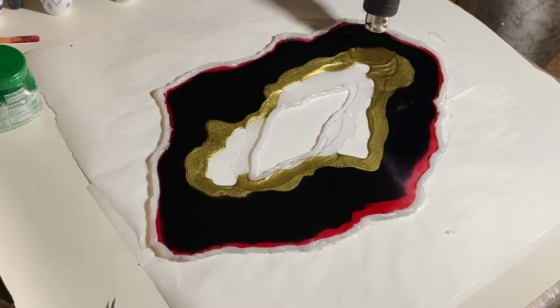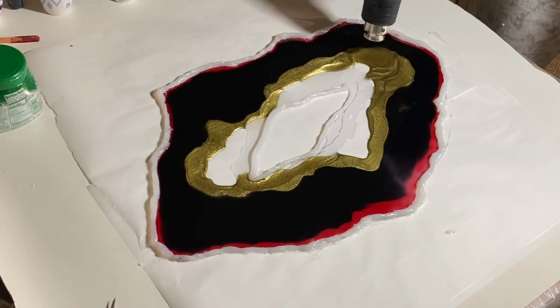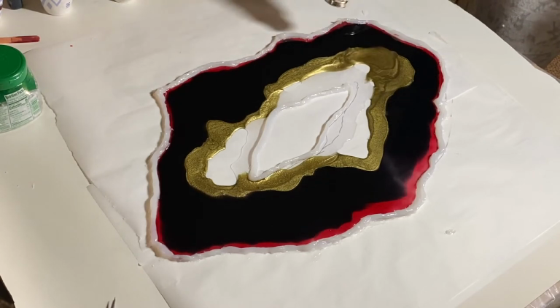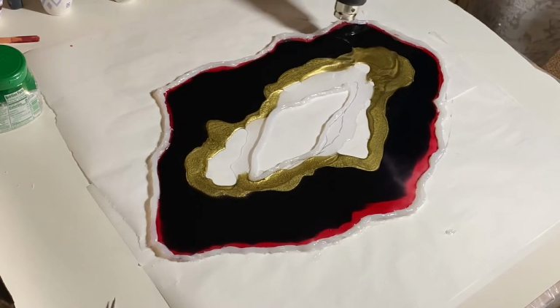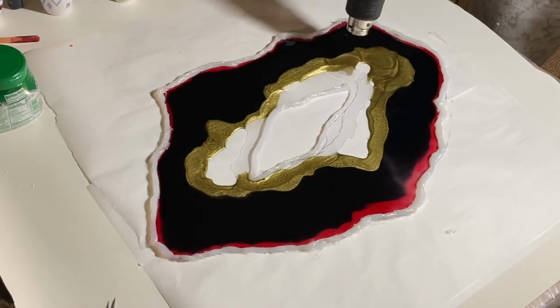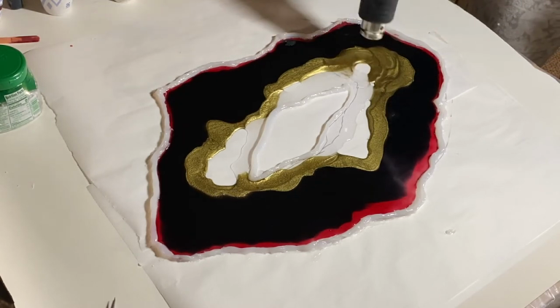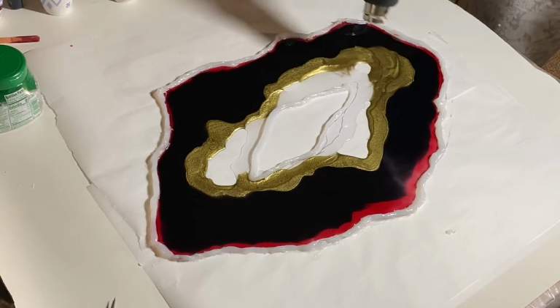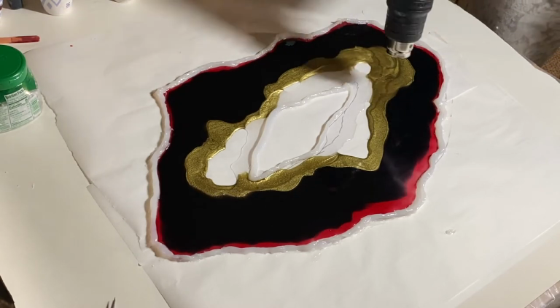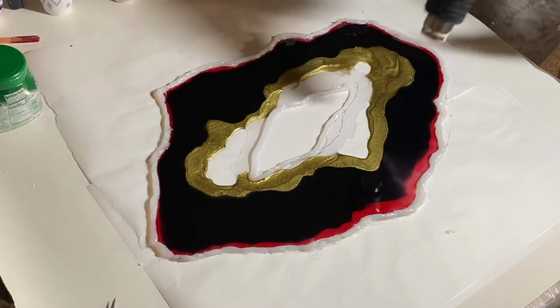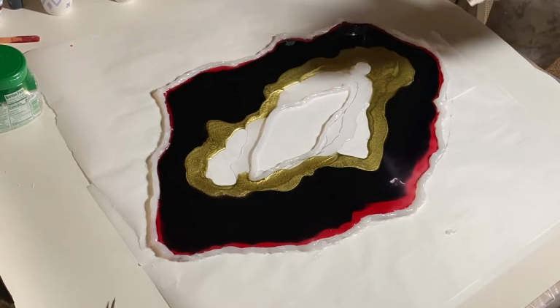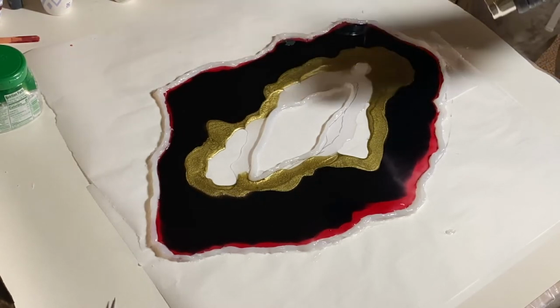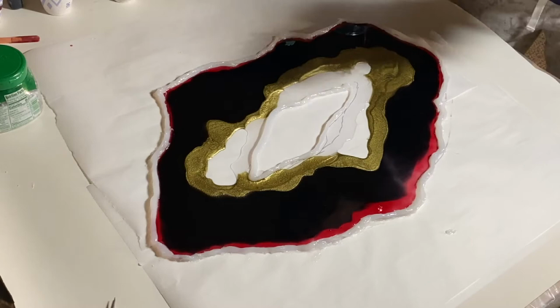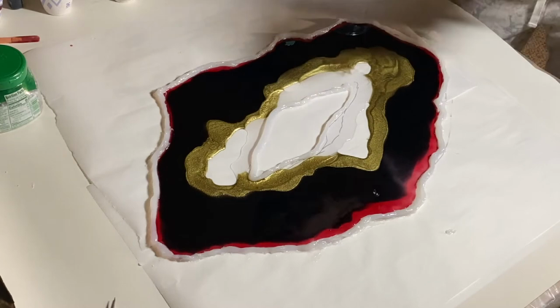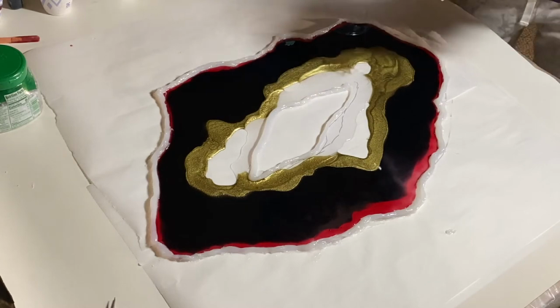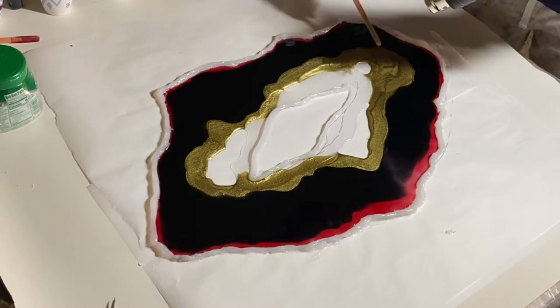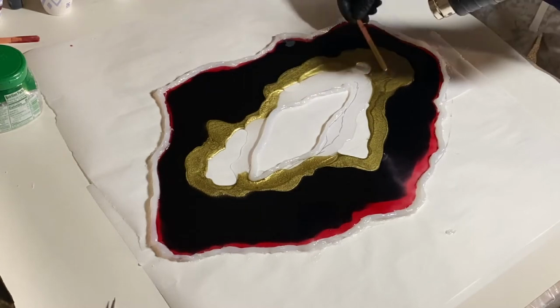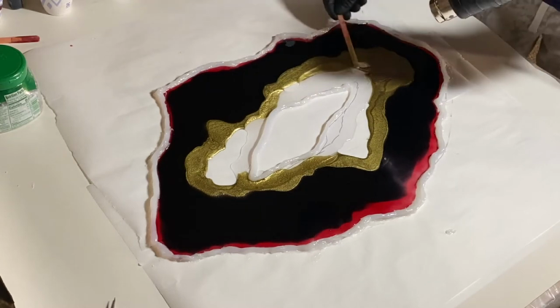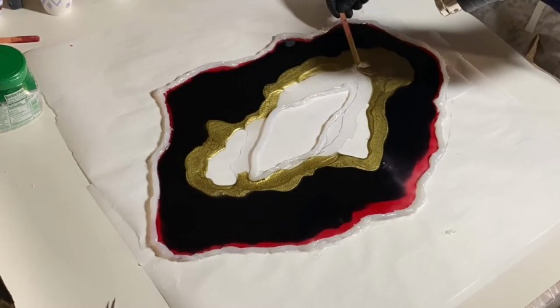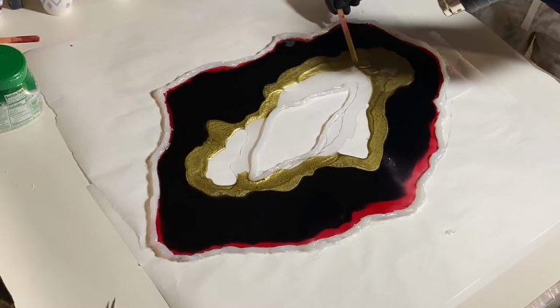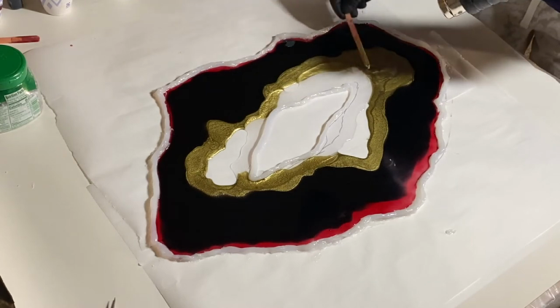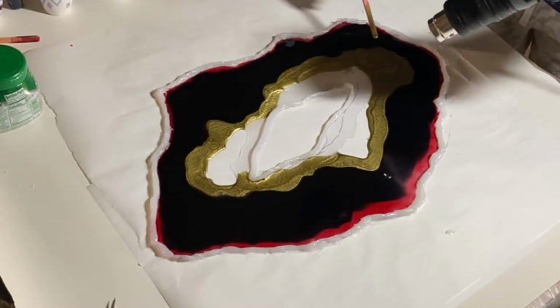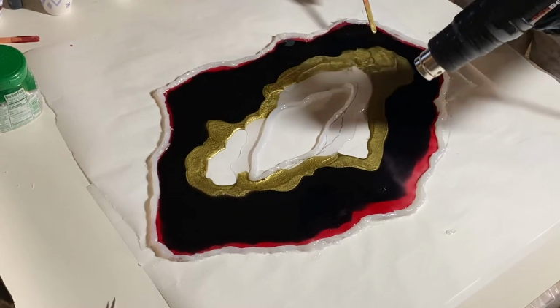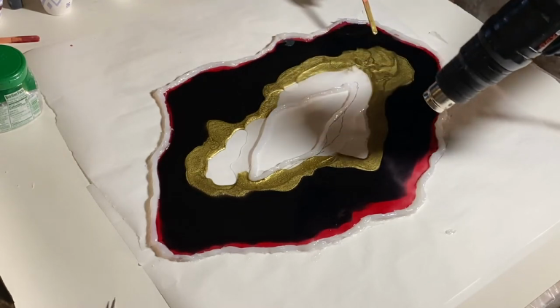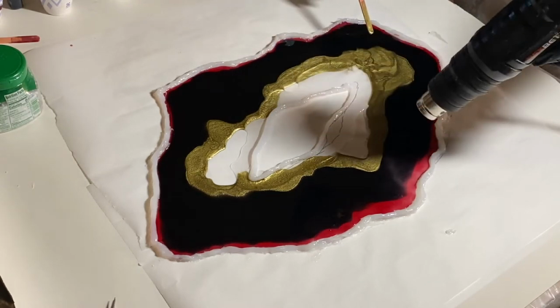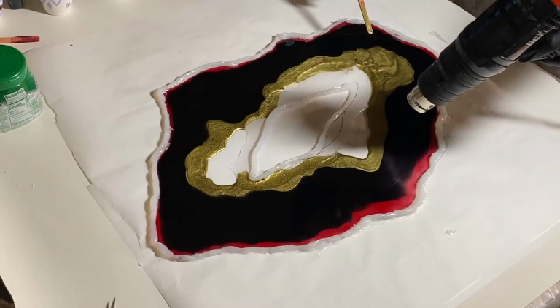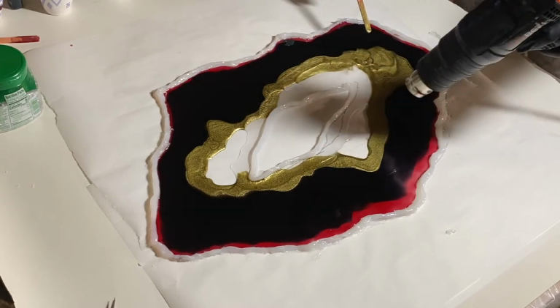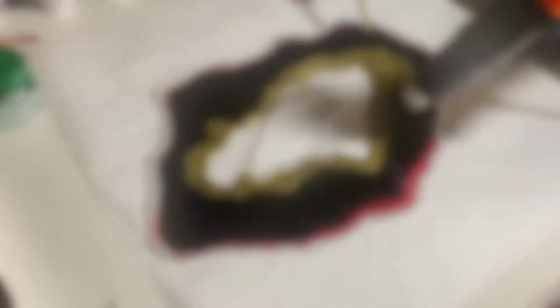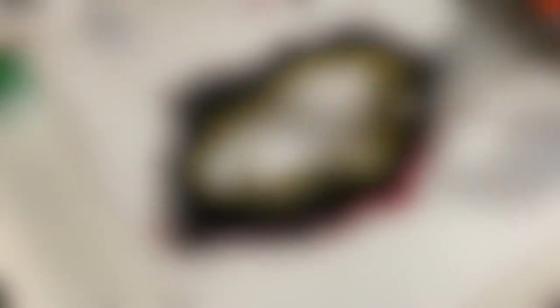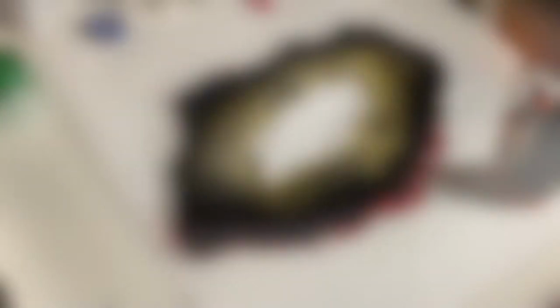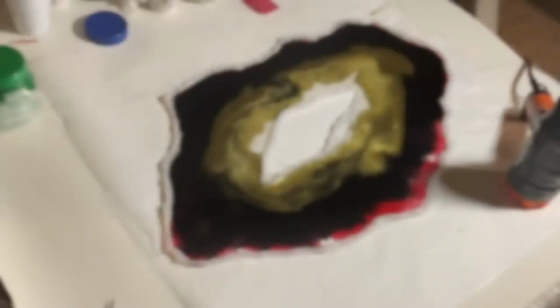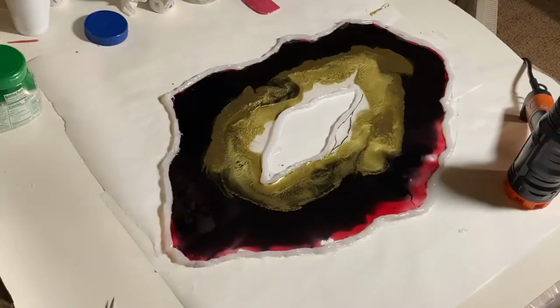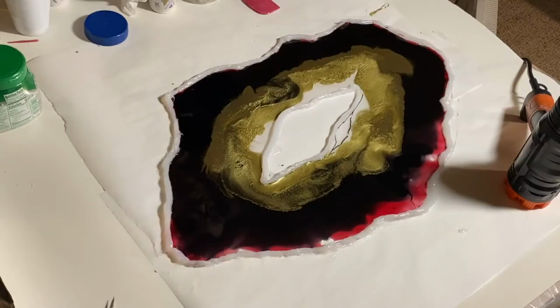Now I'm going to hit this all with the heat gun to just blend all the colors and give it a more organic feel.